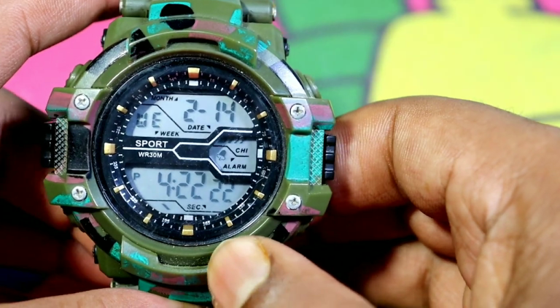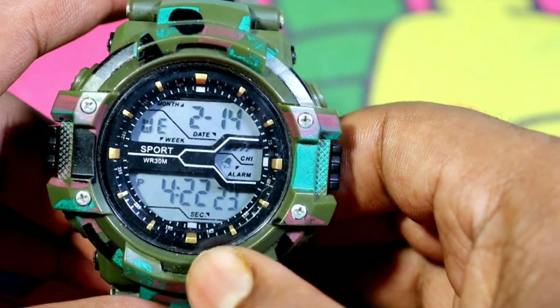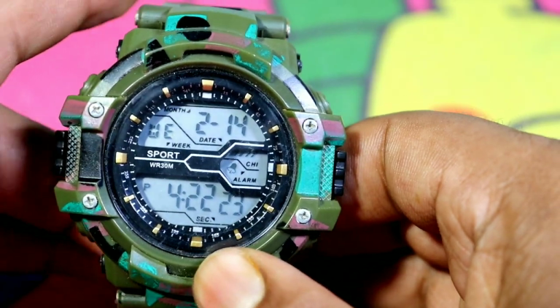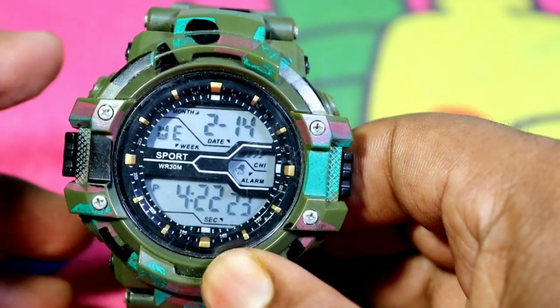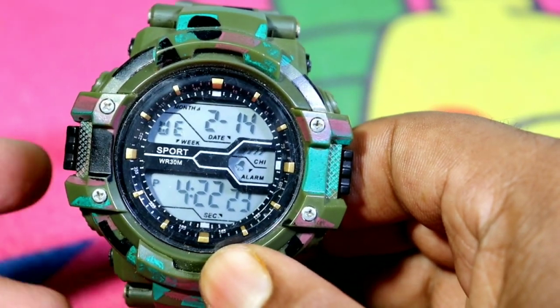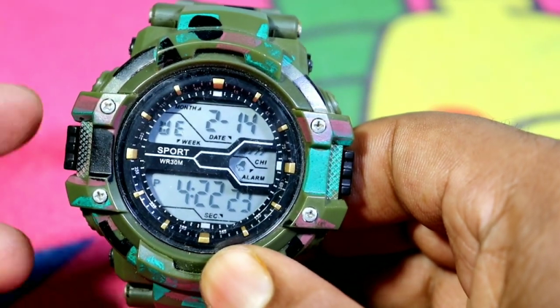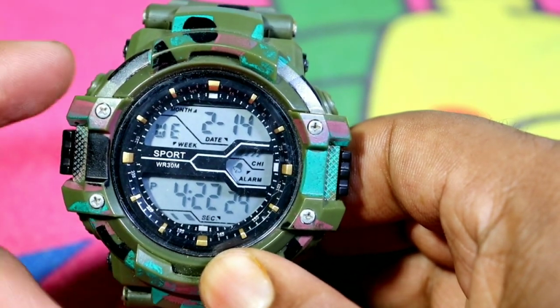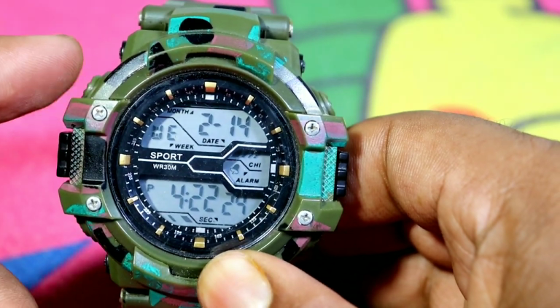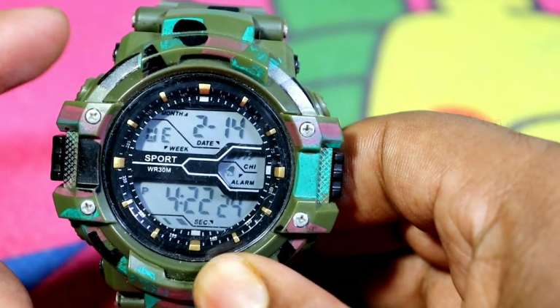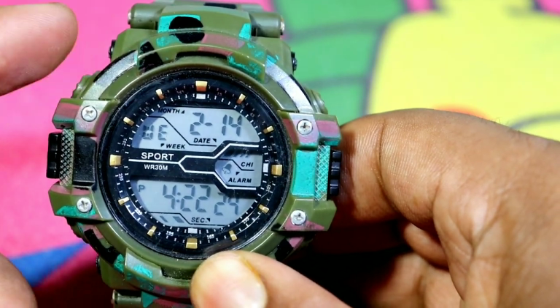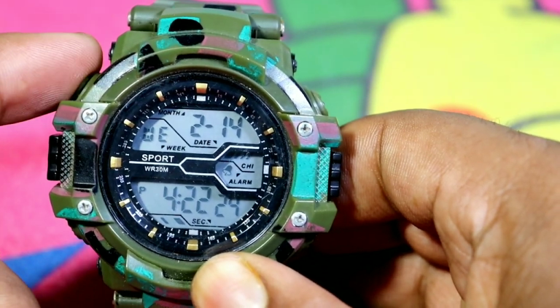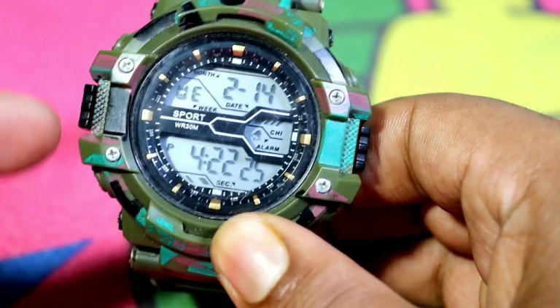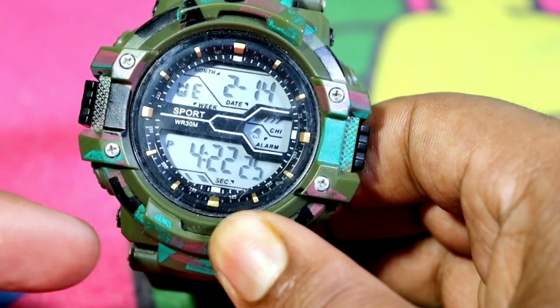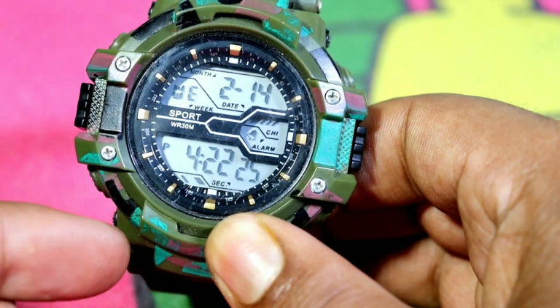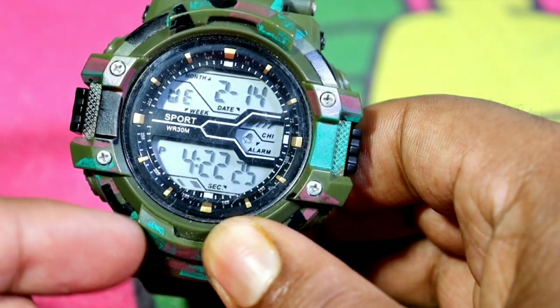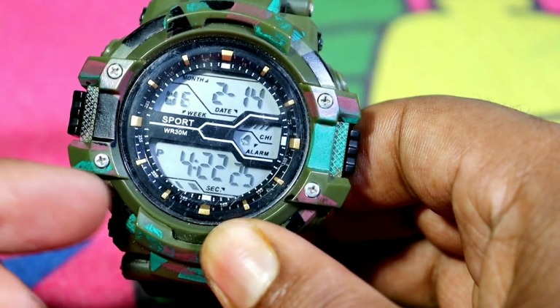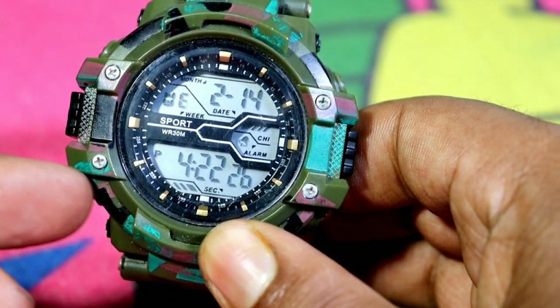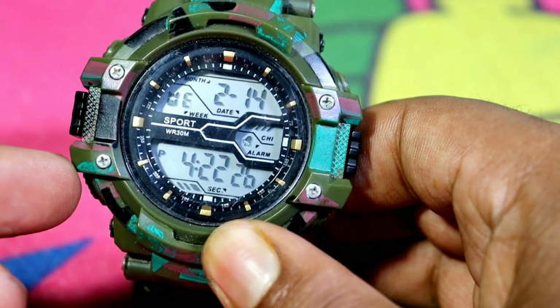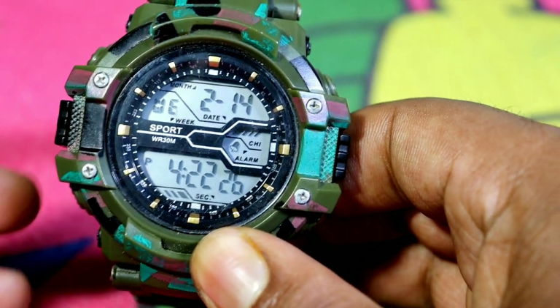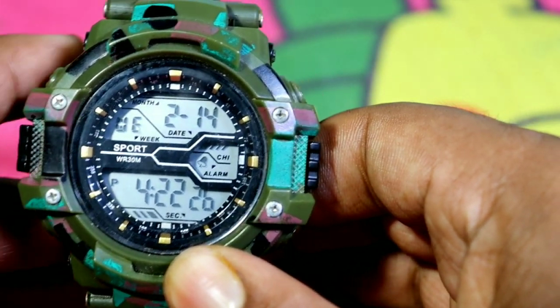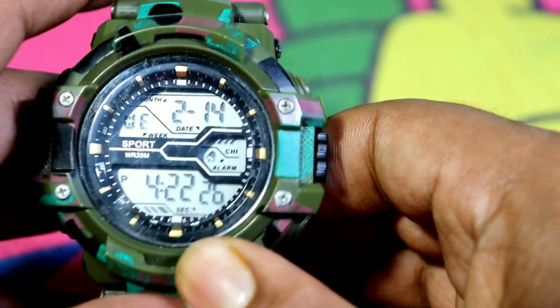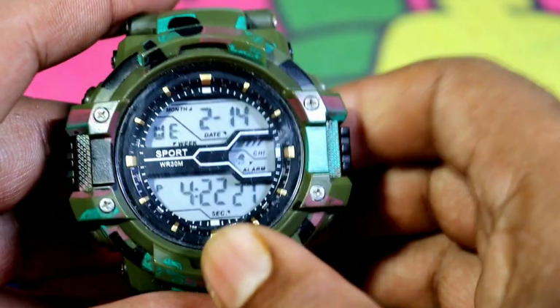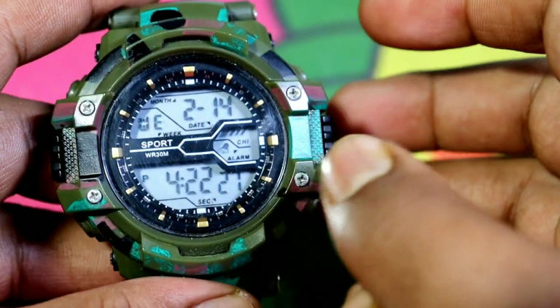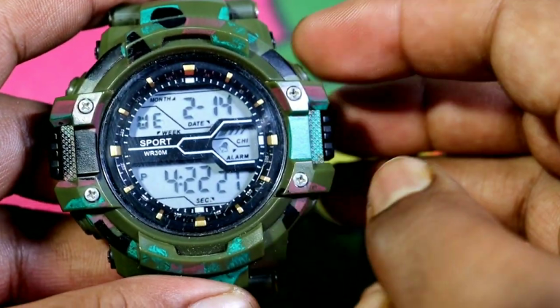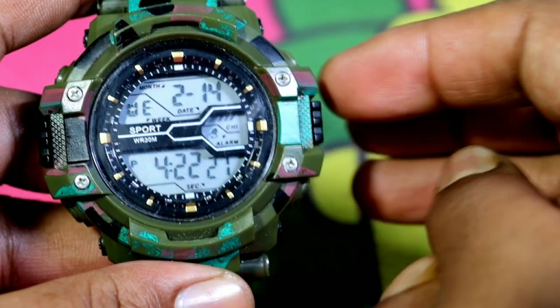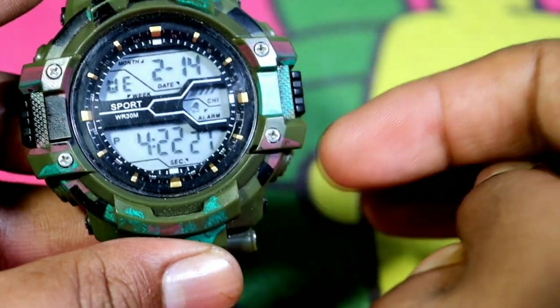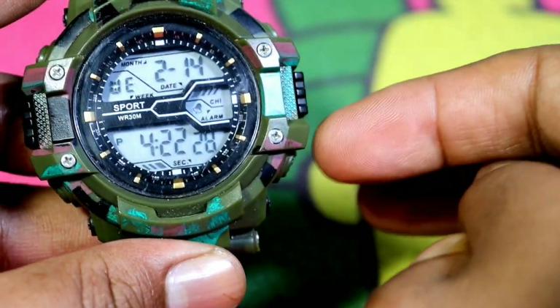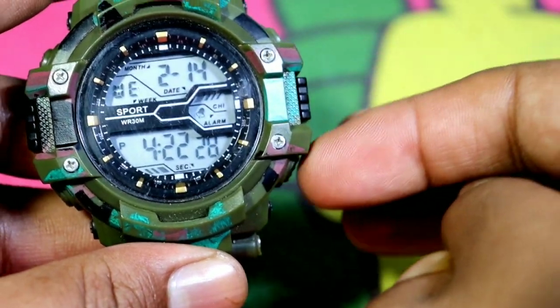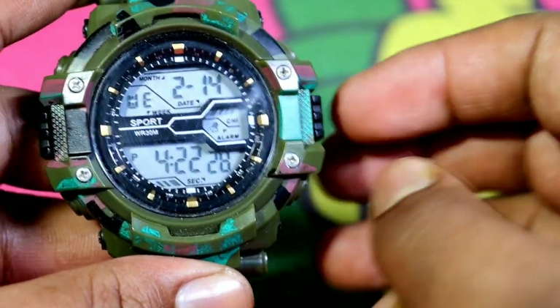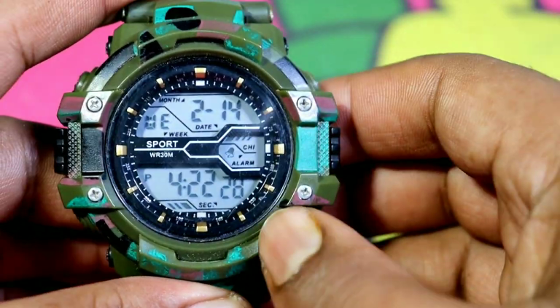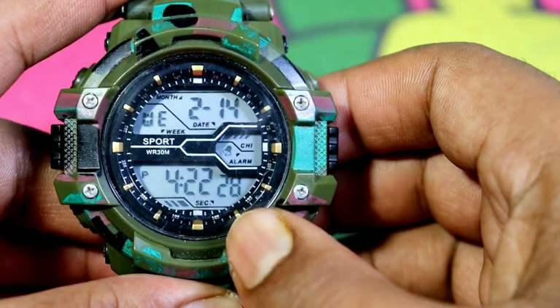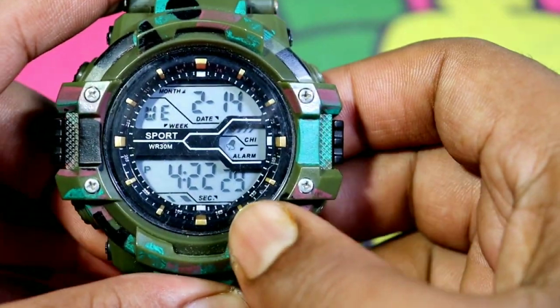I will teach you to set this watch. You can see that there are 4 buttons on this watch.